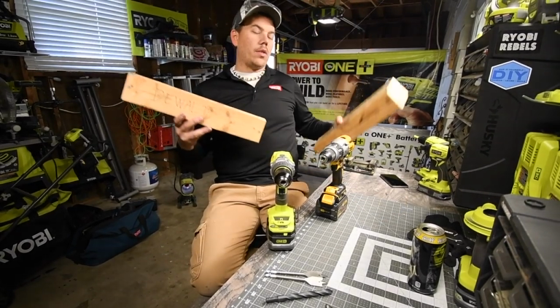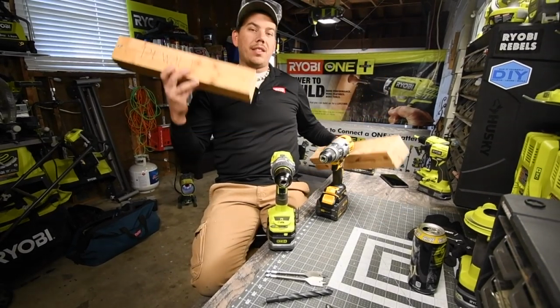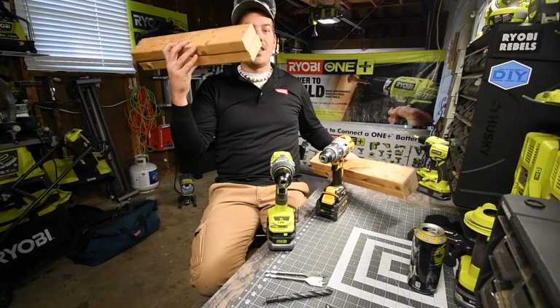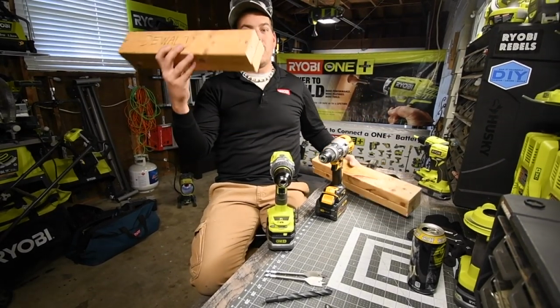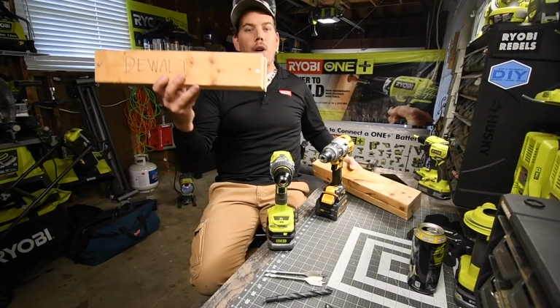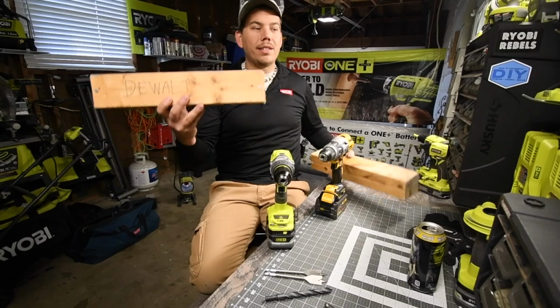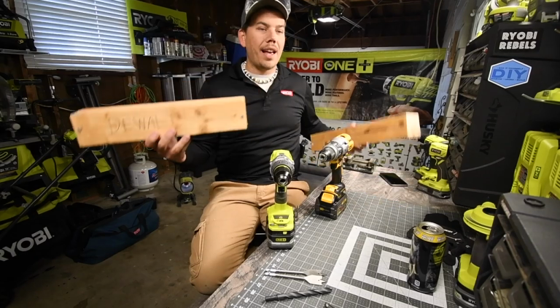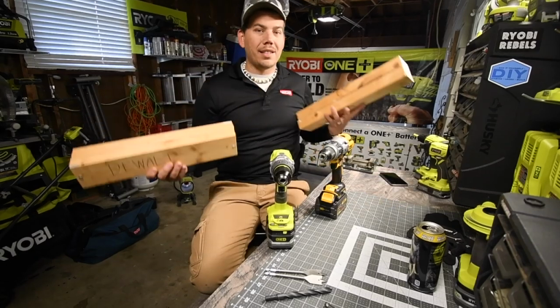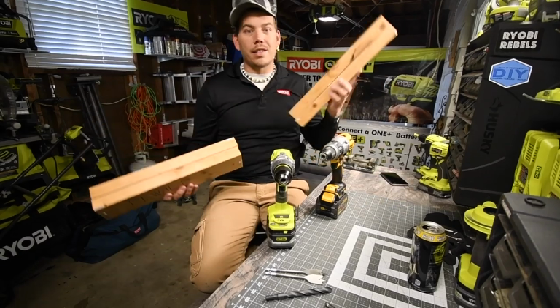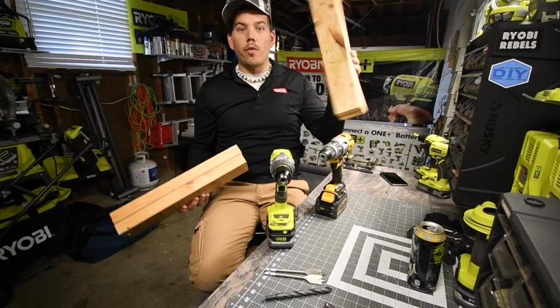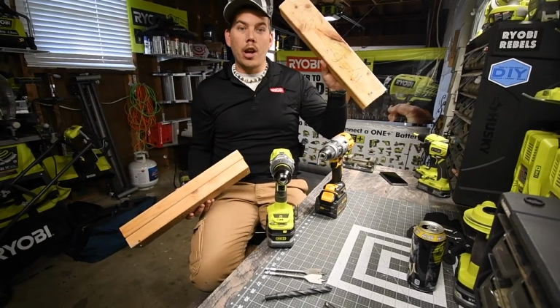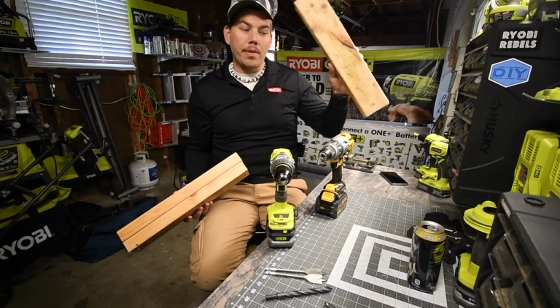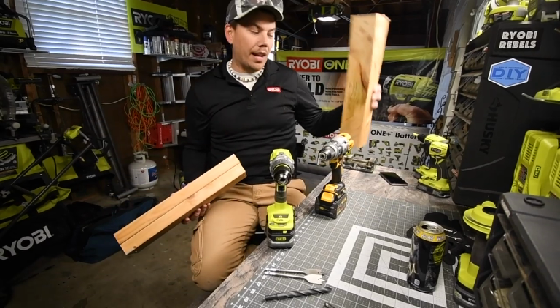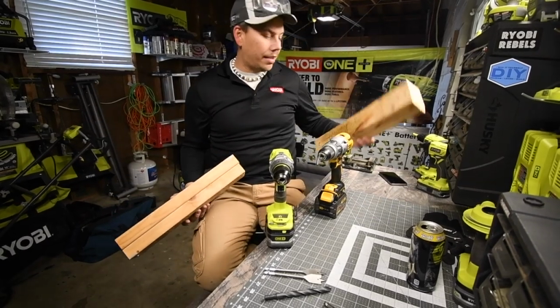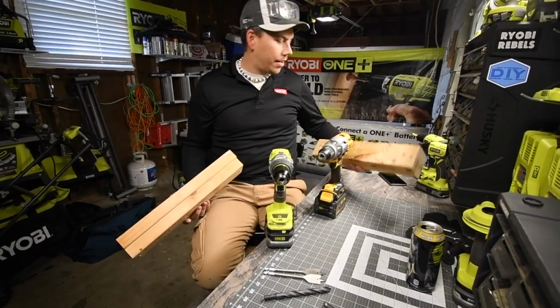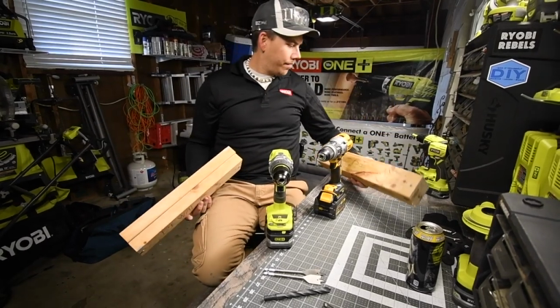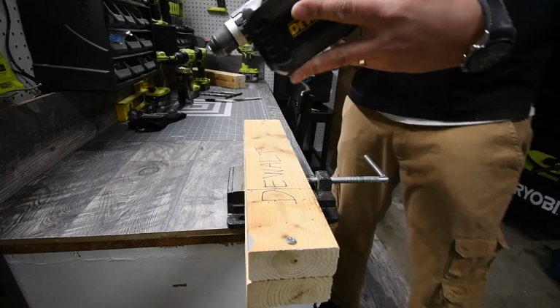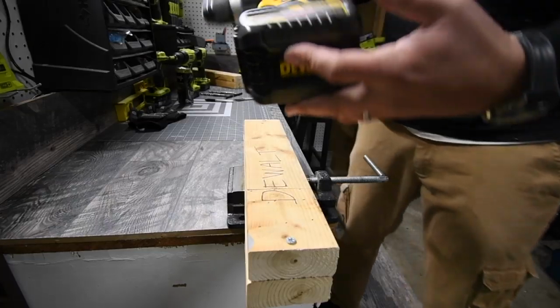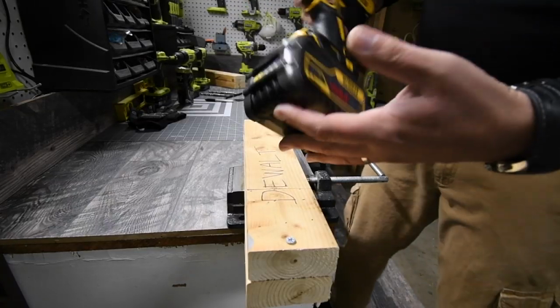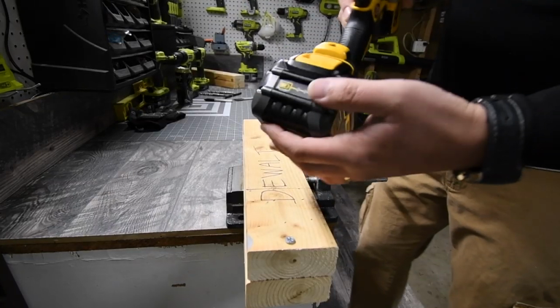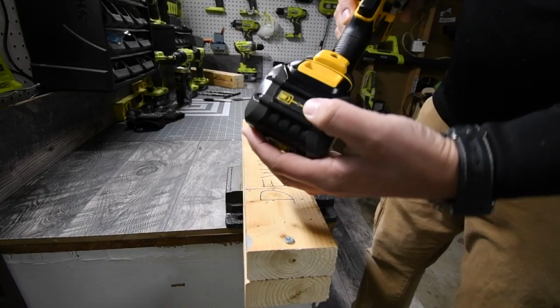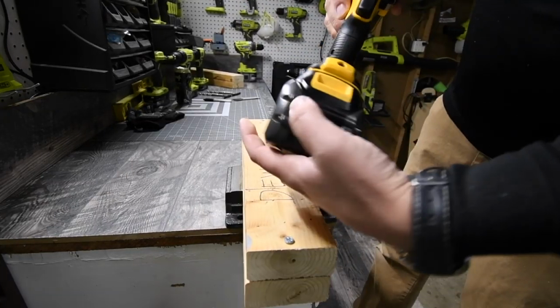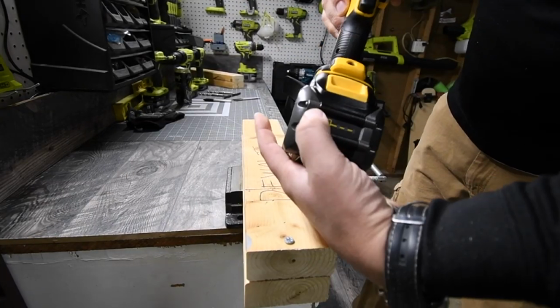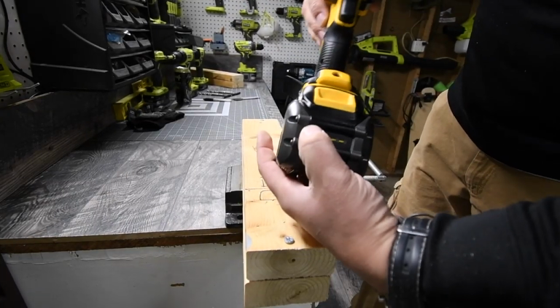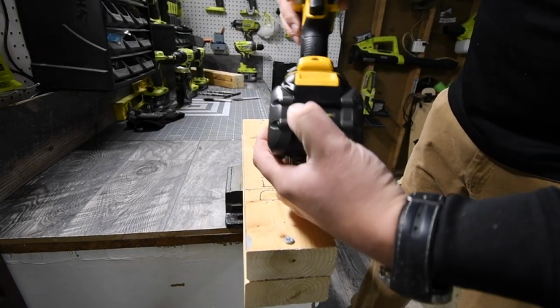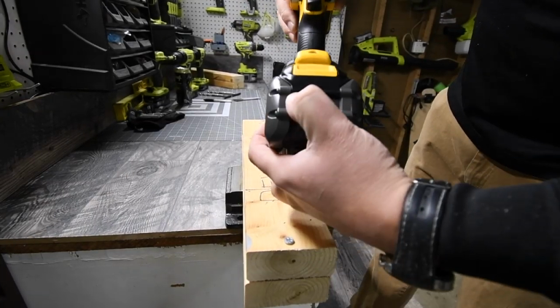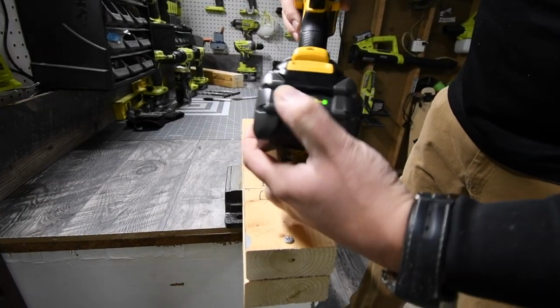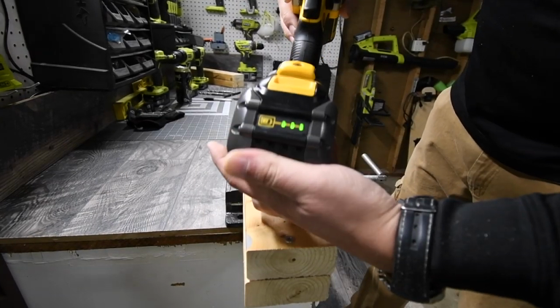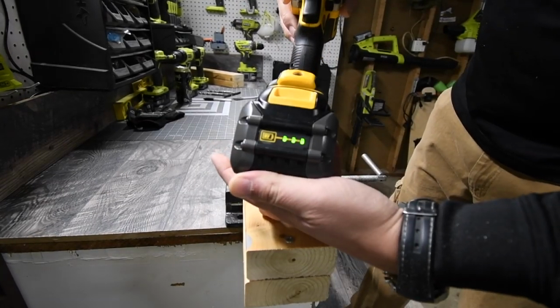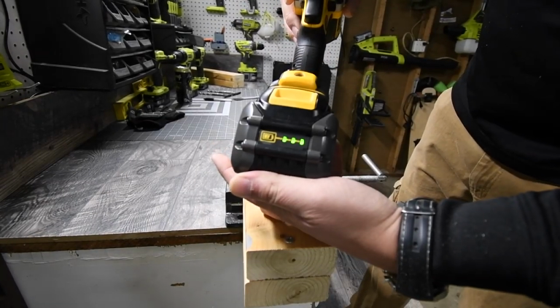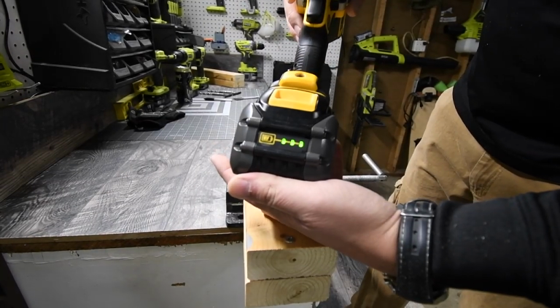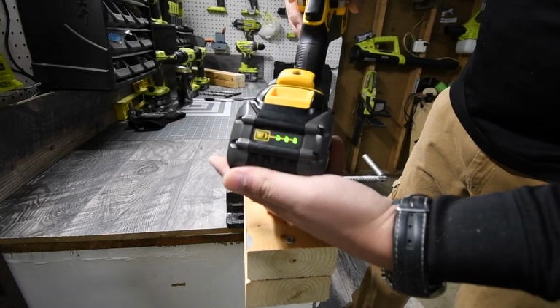This is the DeWalt test setup and this is the Ryobi test. The battery is full.